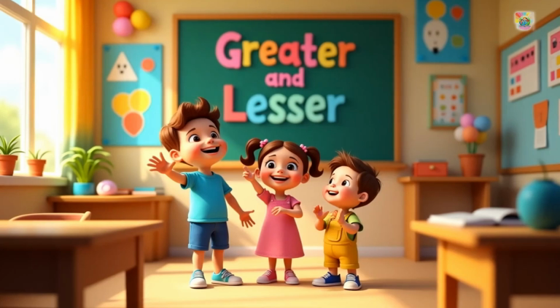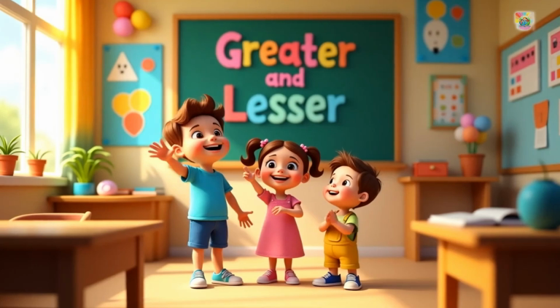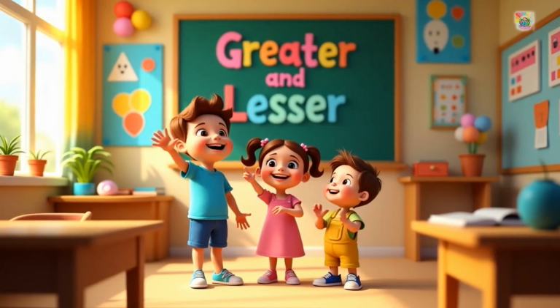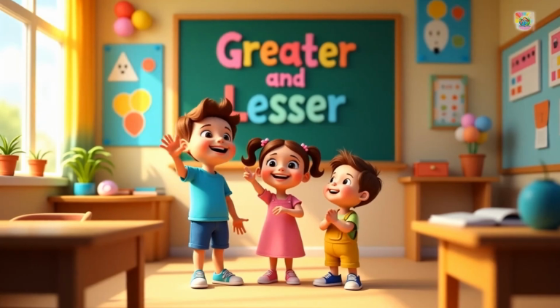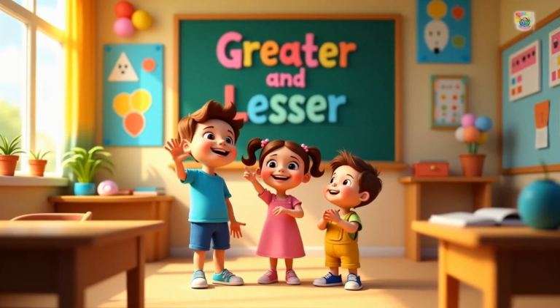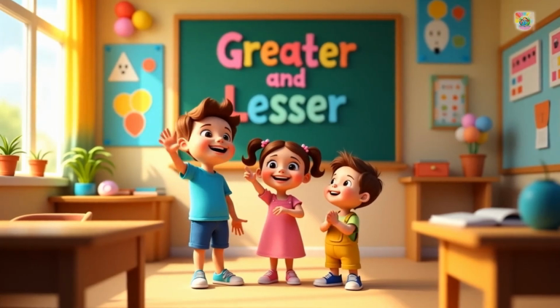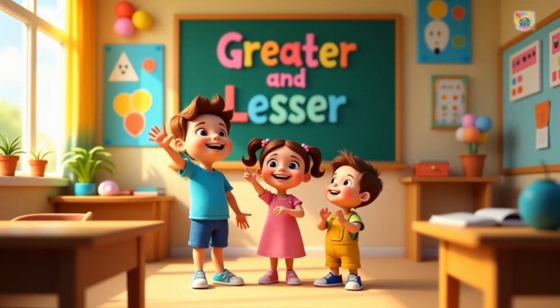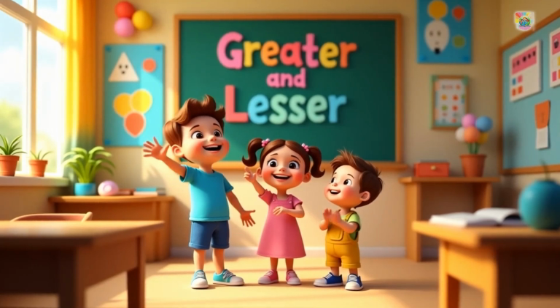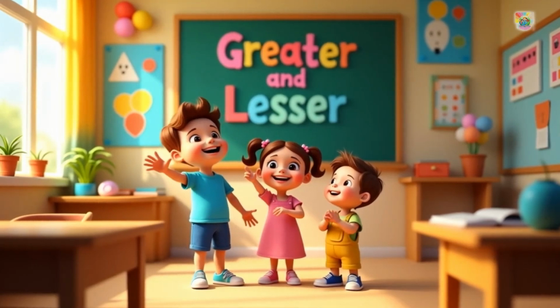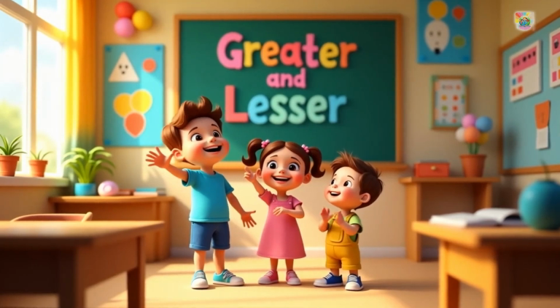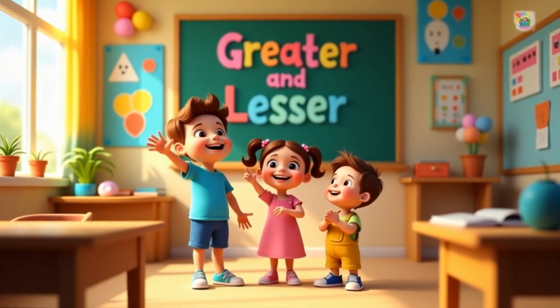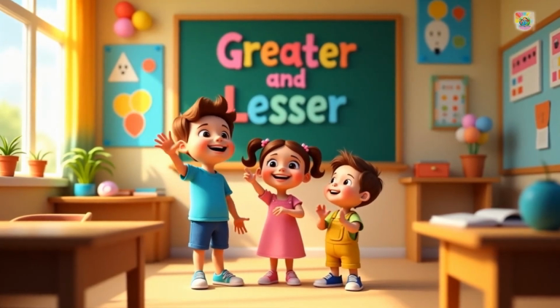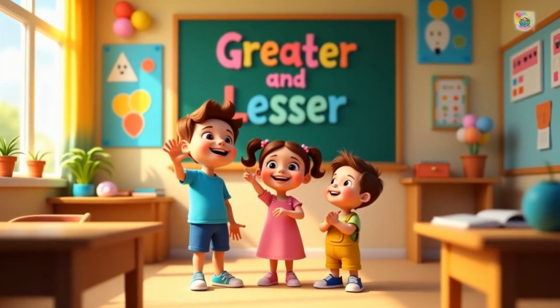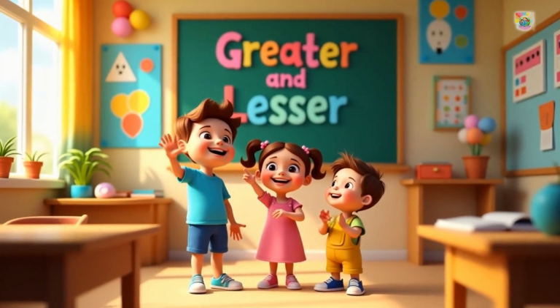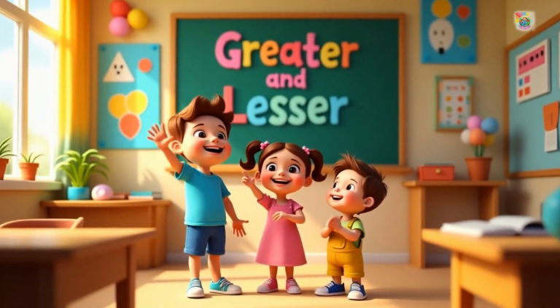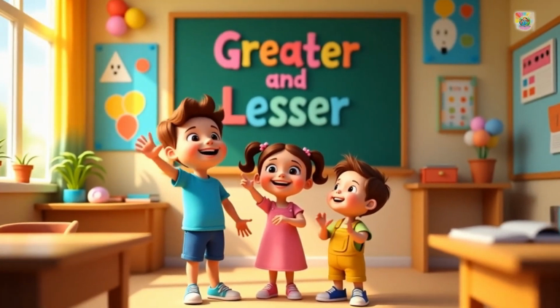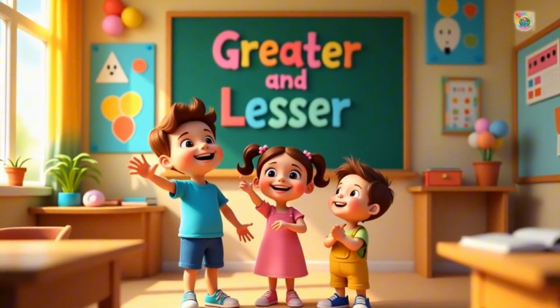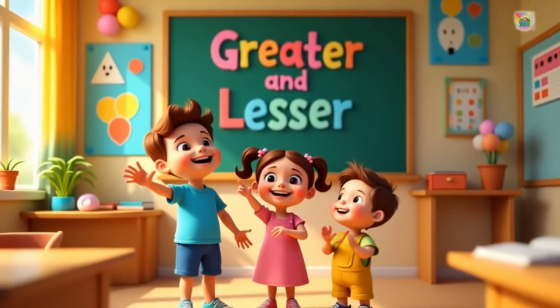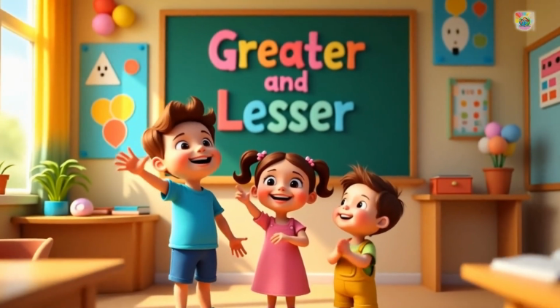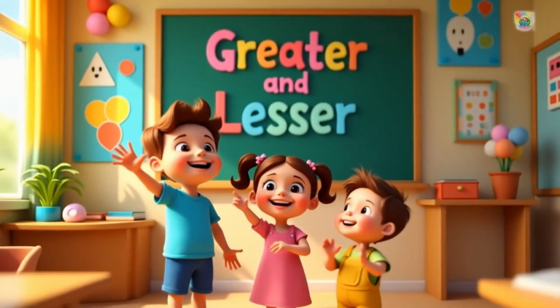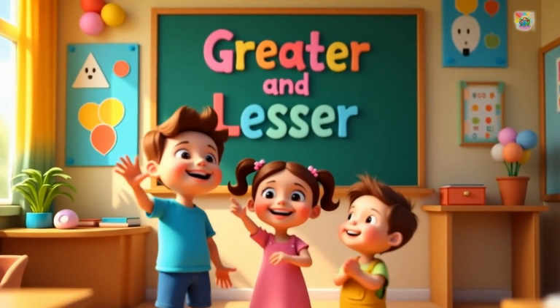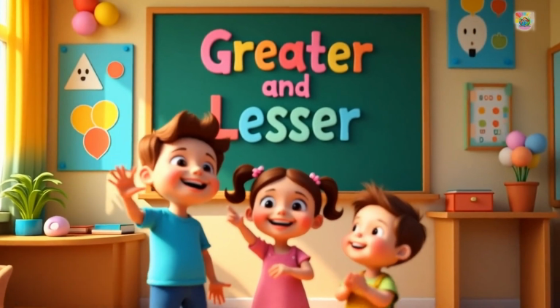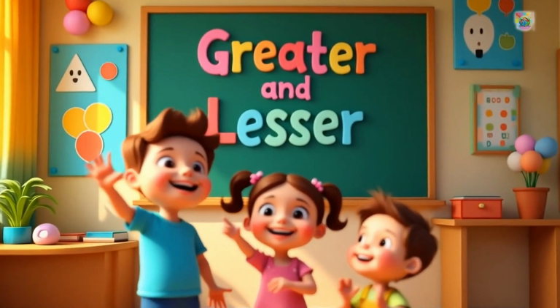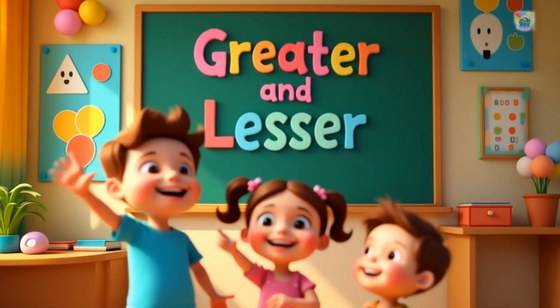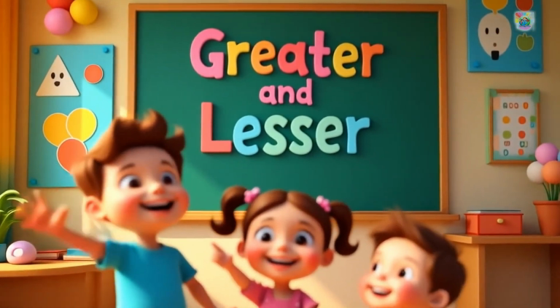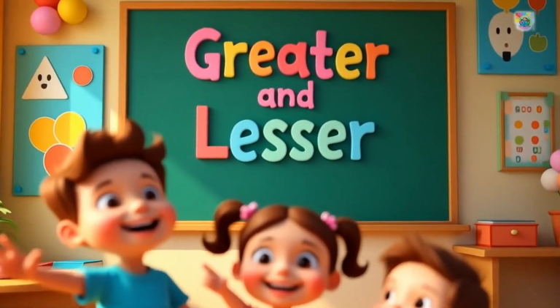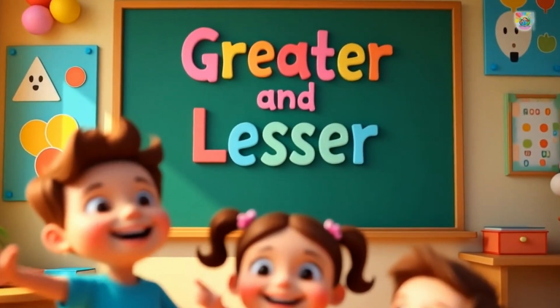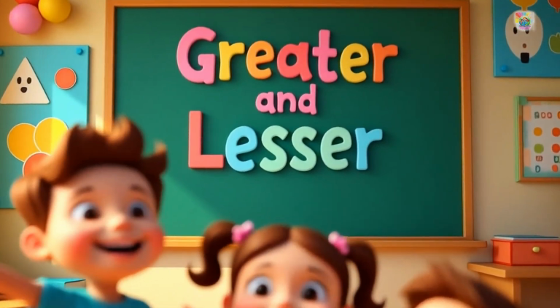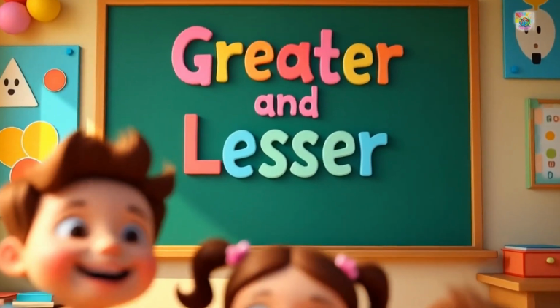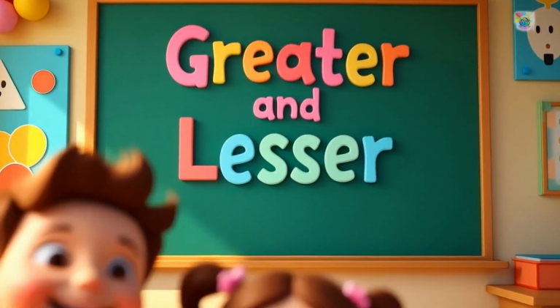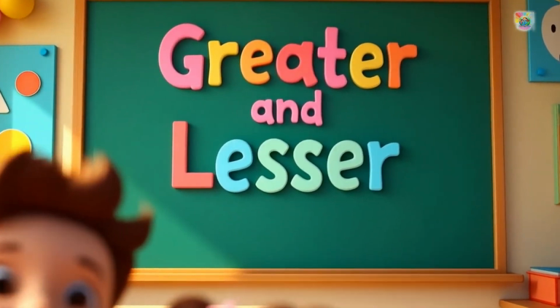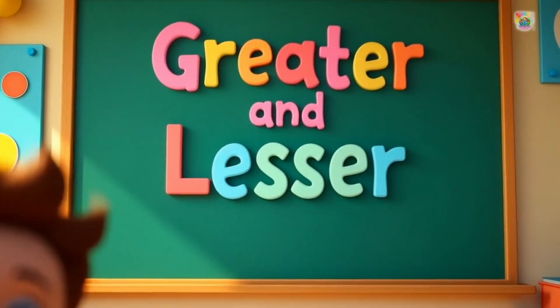Hello friends. Today we are going to learn something fun in math, greater and lesser.